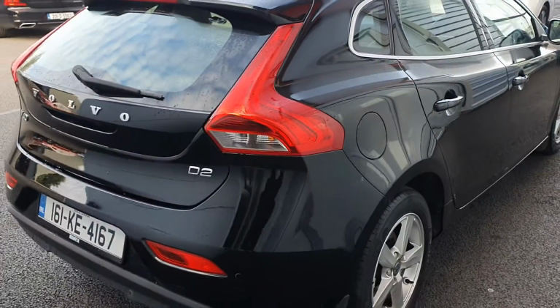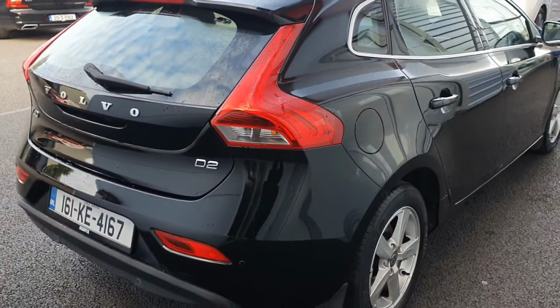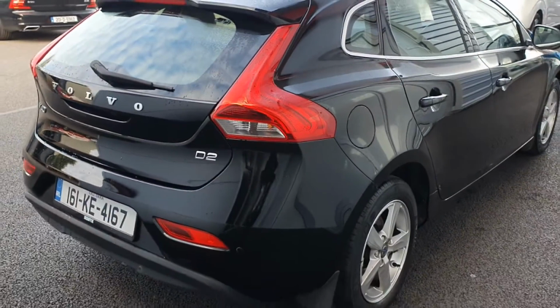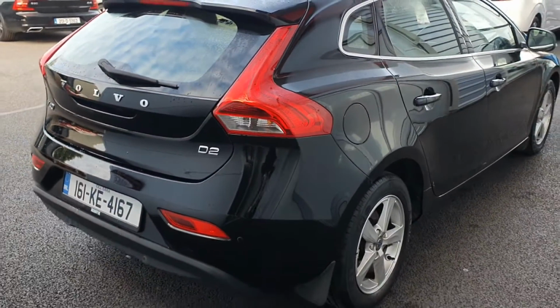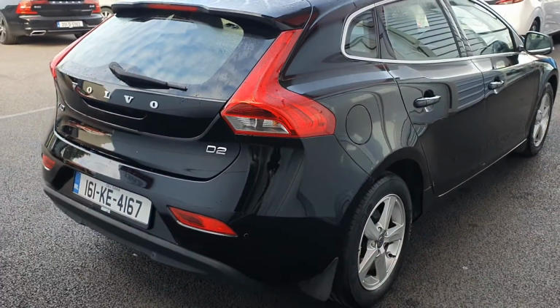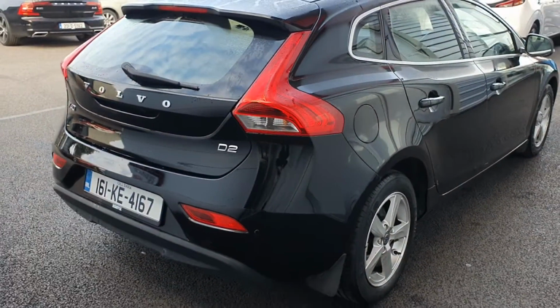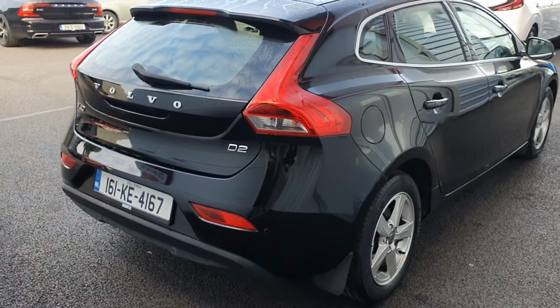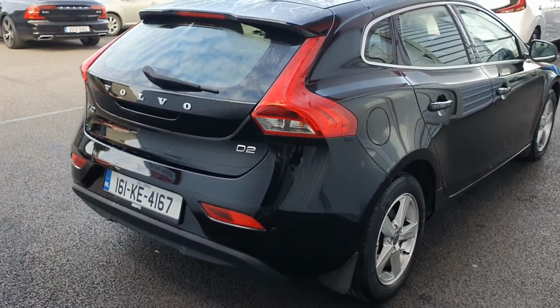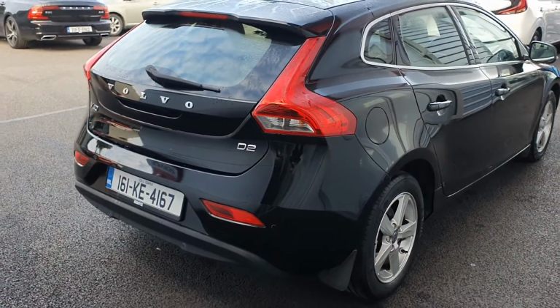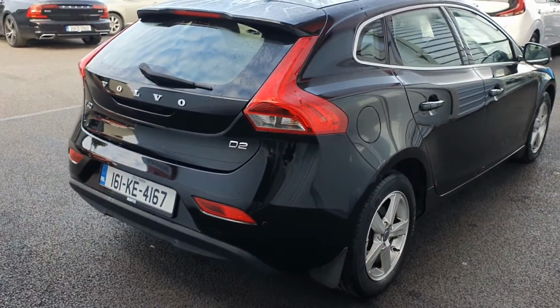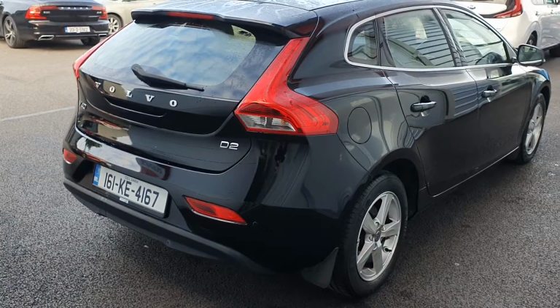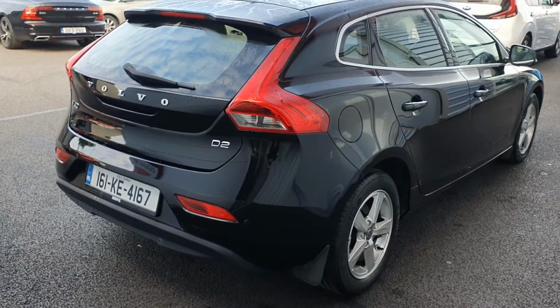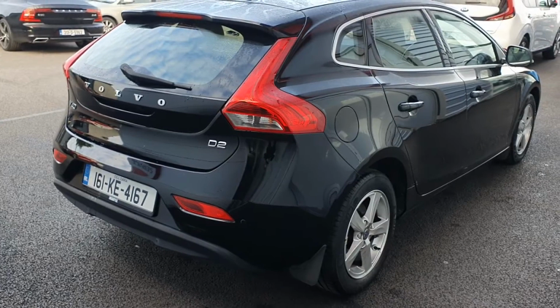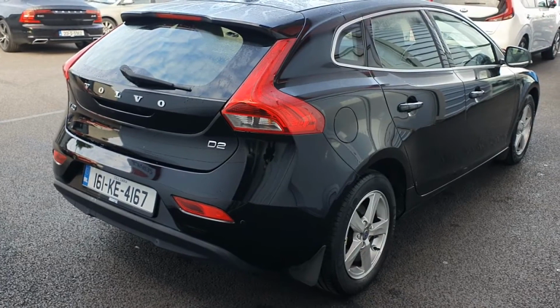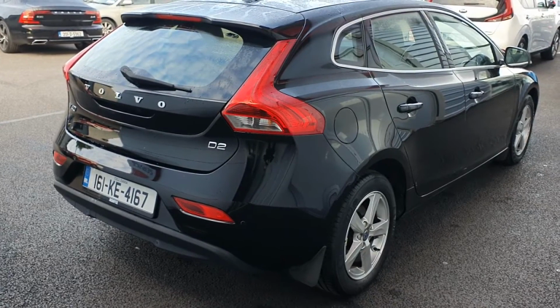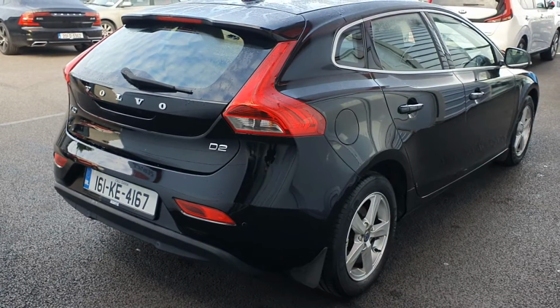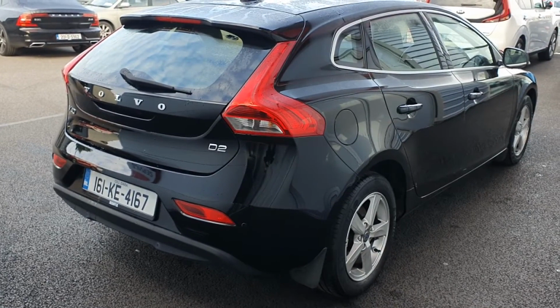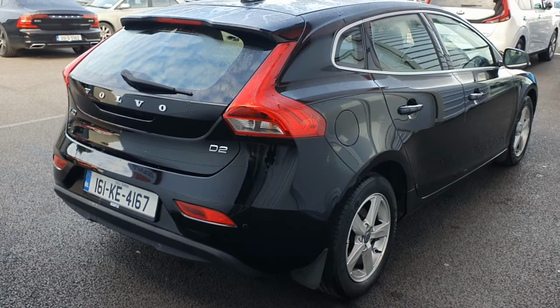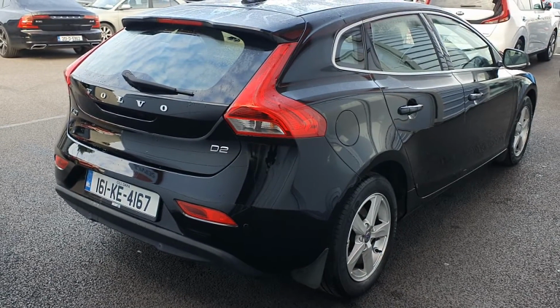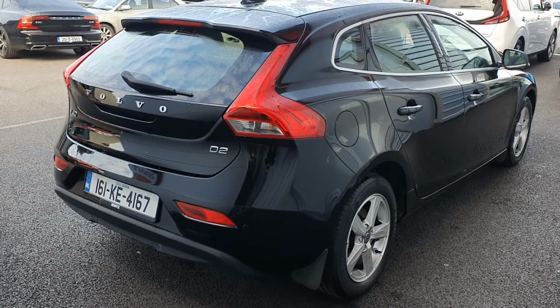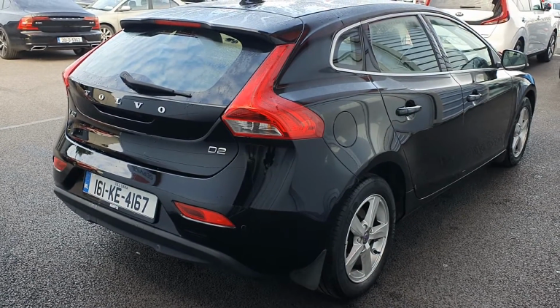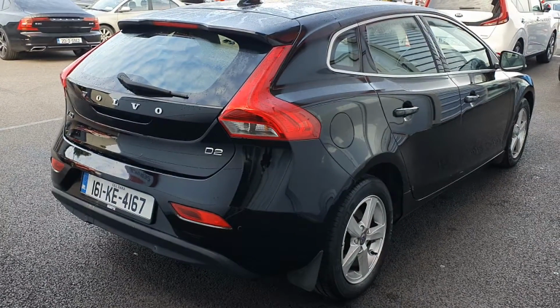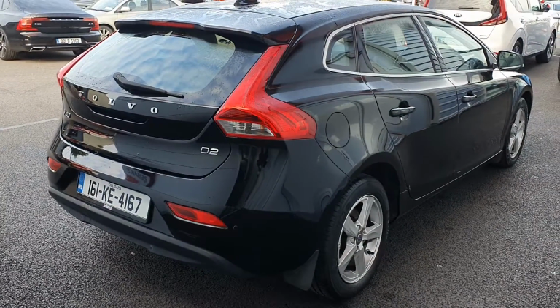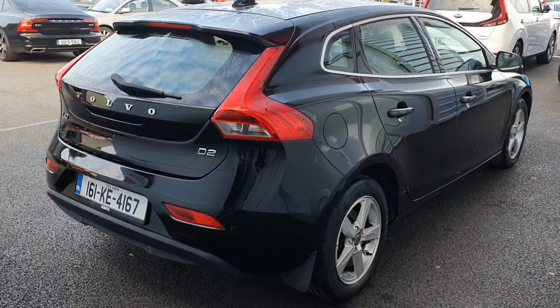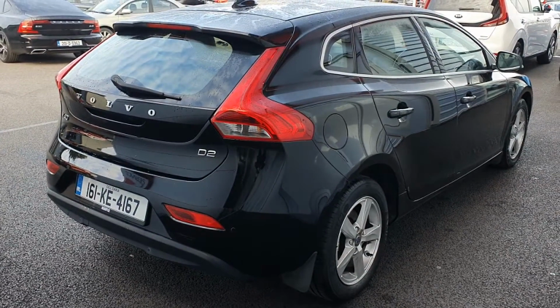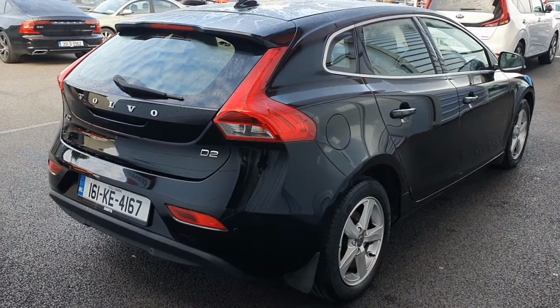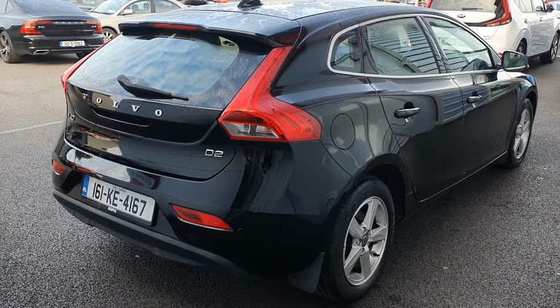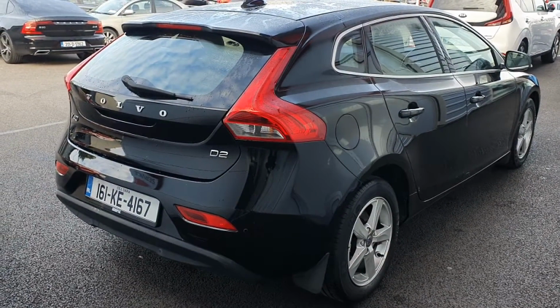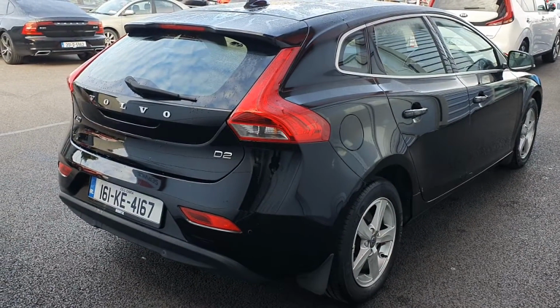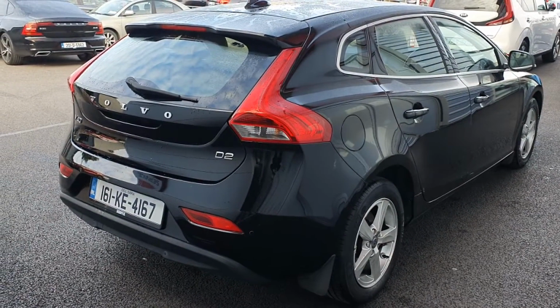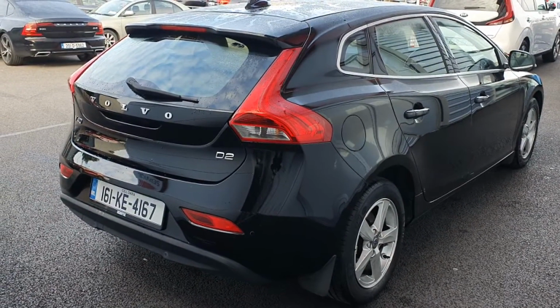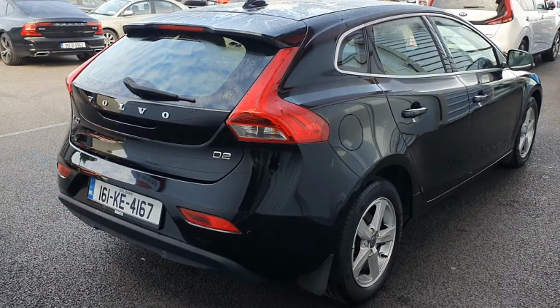This V40 comes with the upgraded Style Pack, which includes rear parking sensors, a digital driver's display, and a rear parking camera.